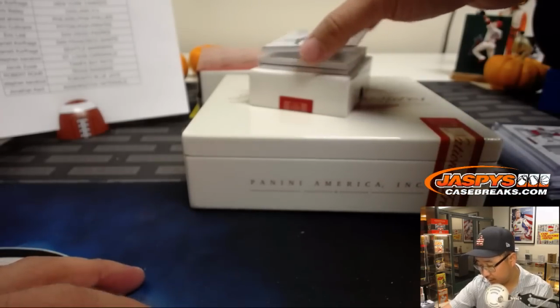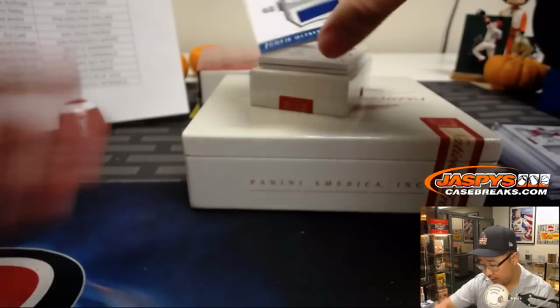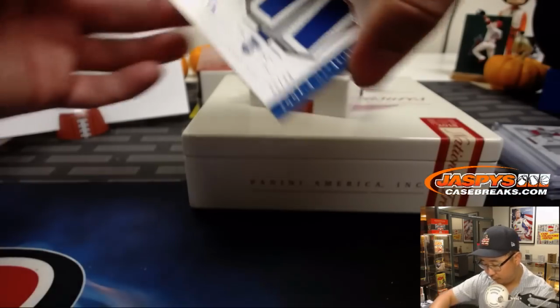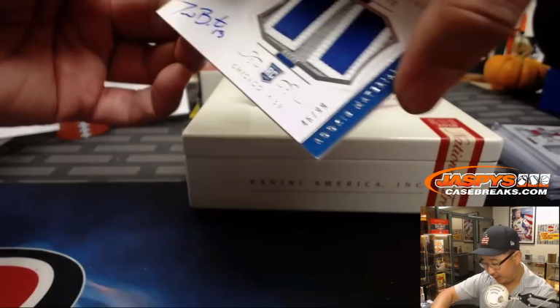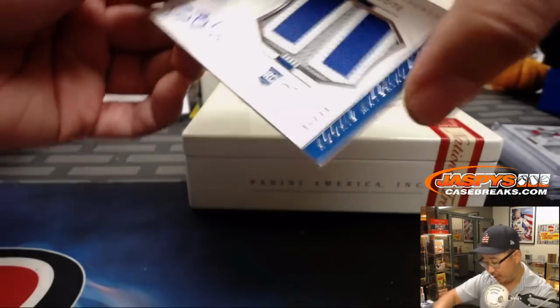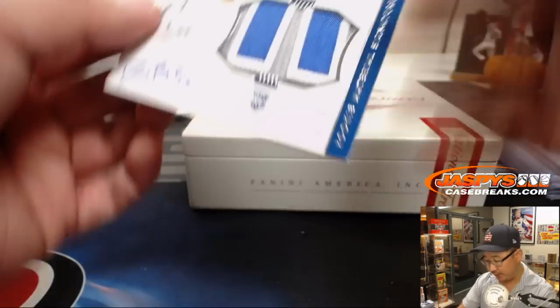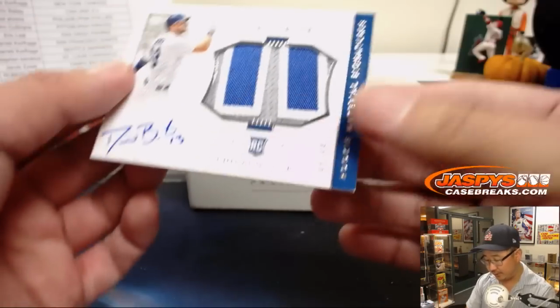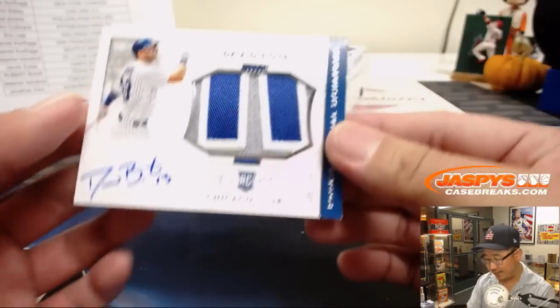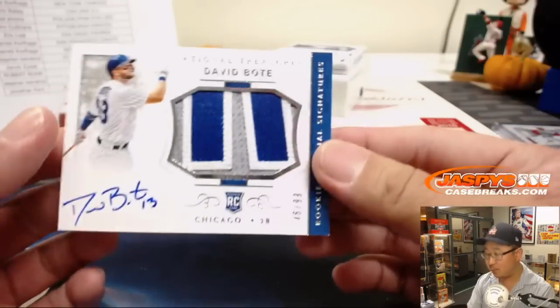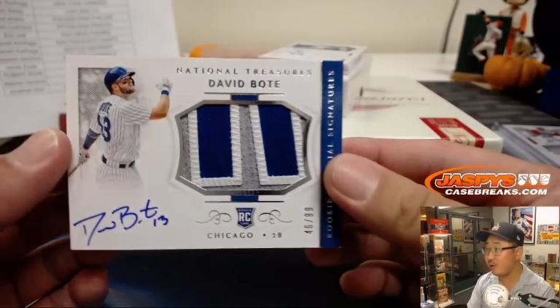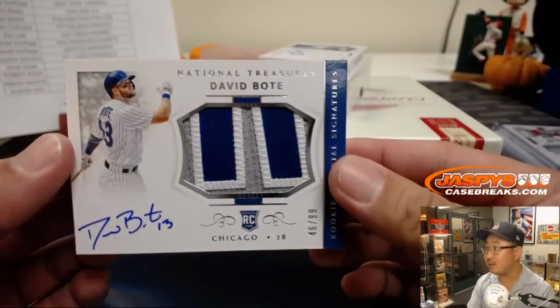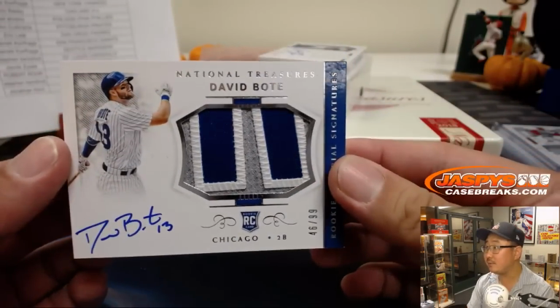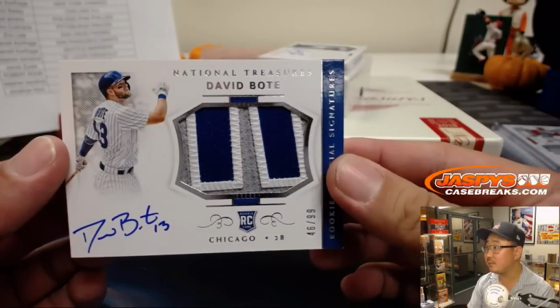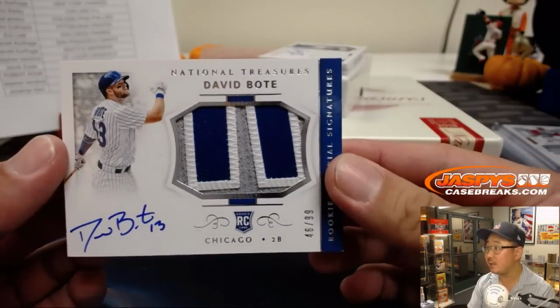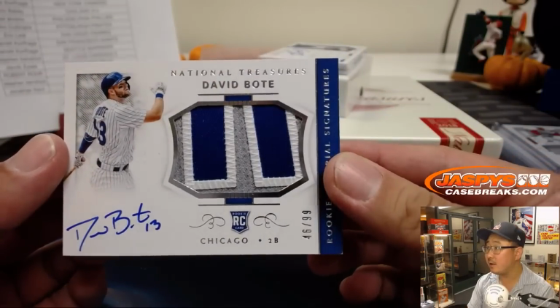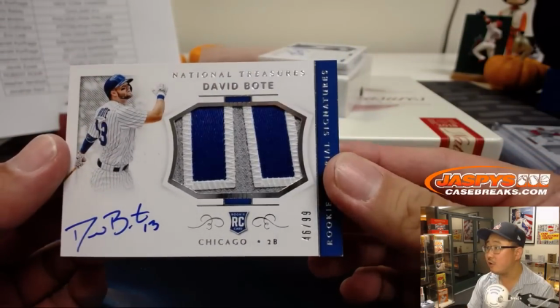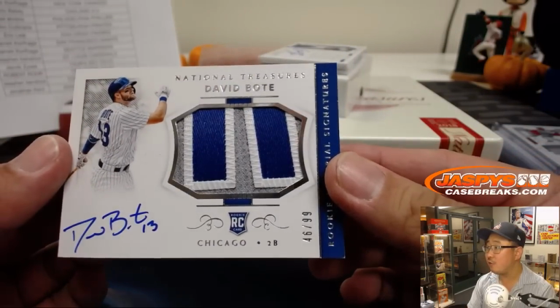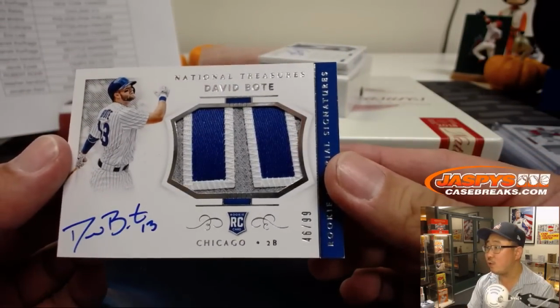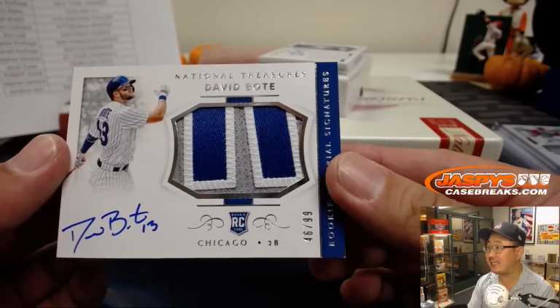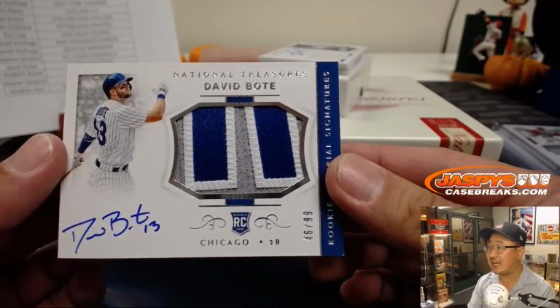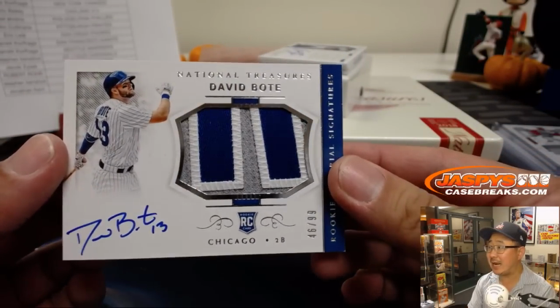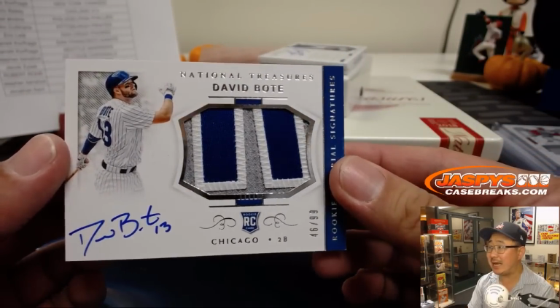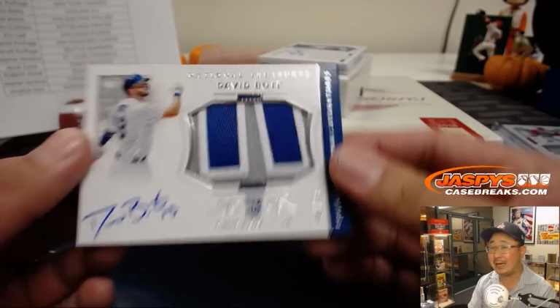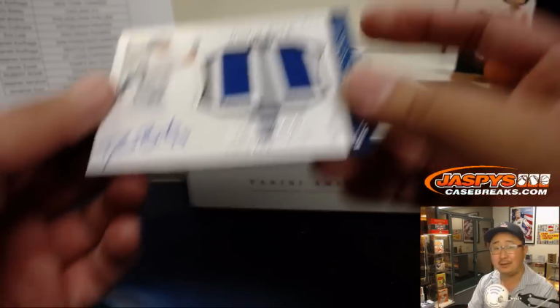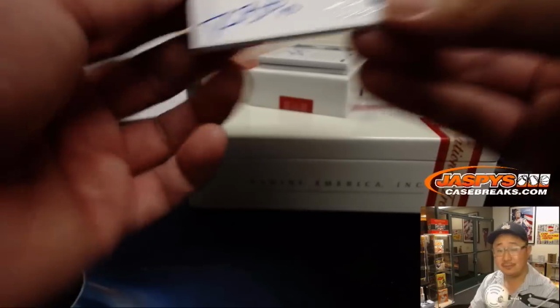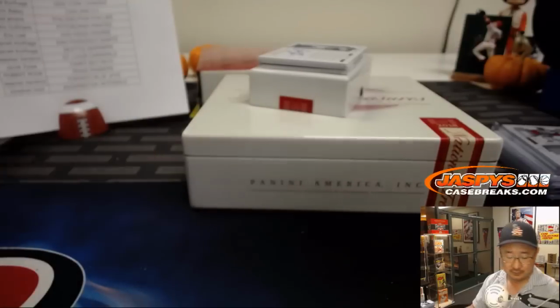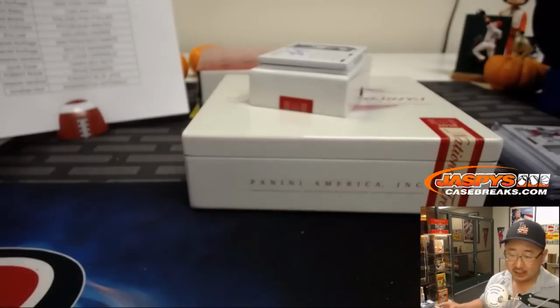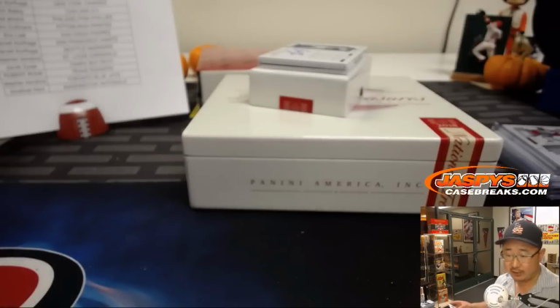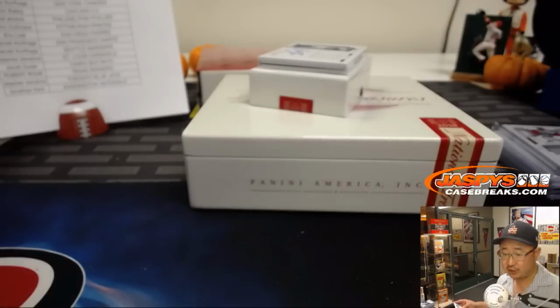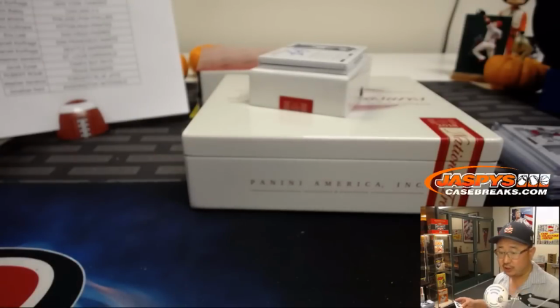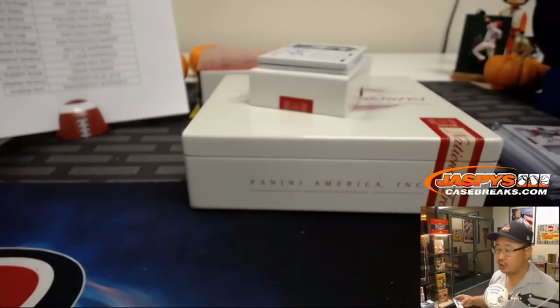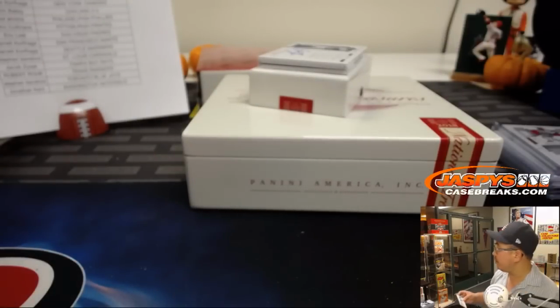For the Cubbies — David Bodie, 46 out of 99. Cubbies — Jeremy 33.